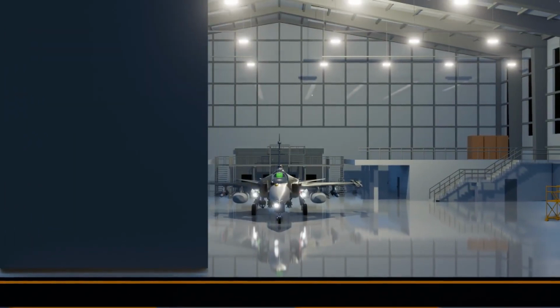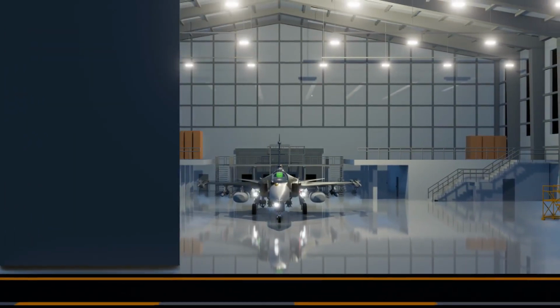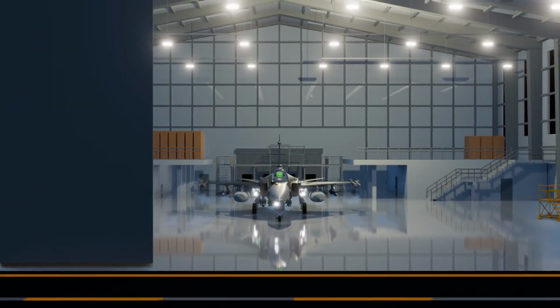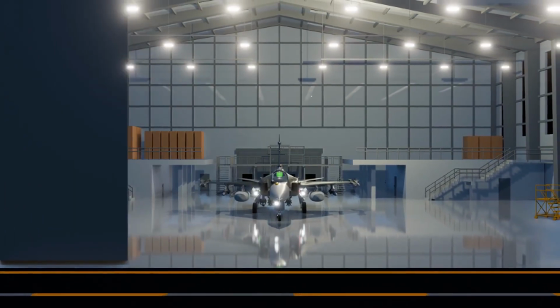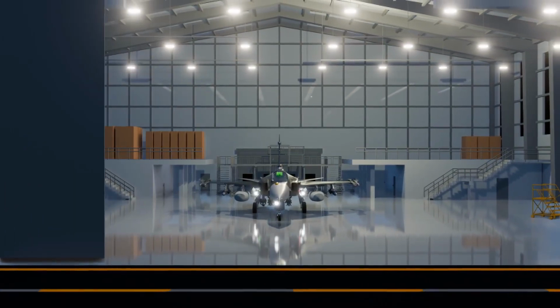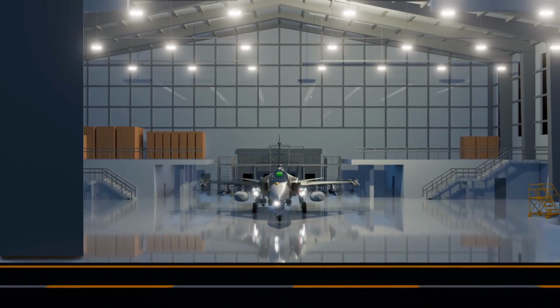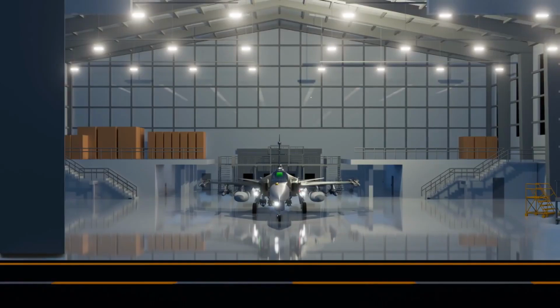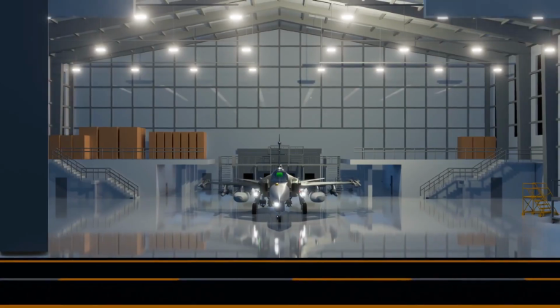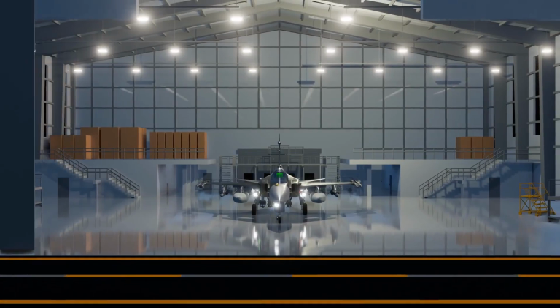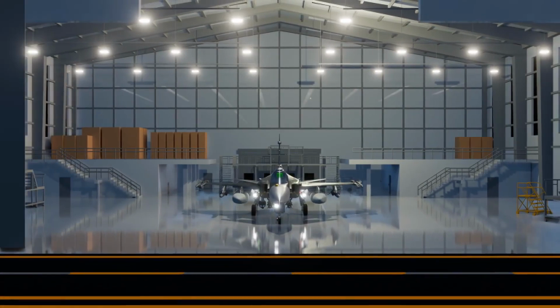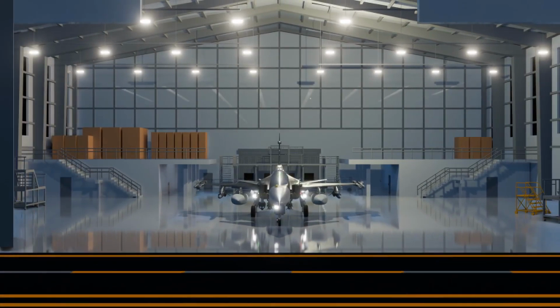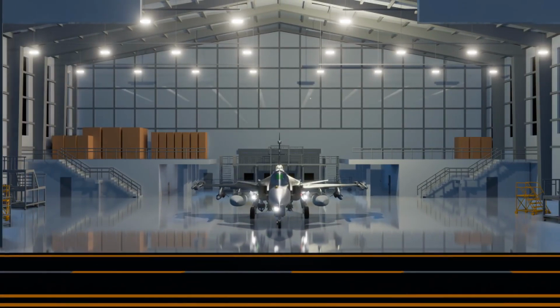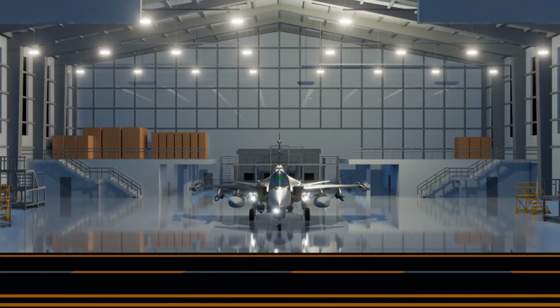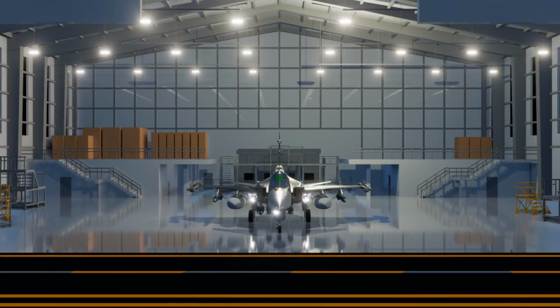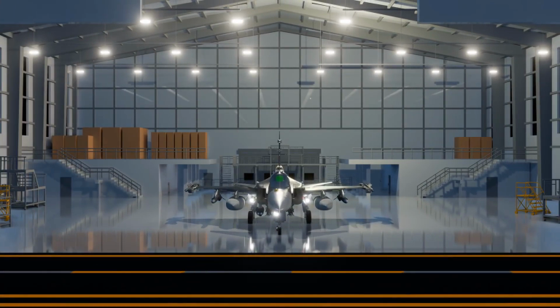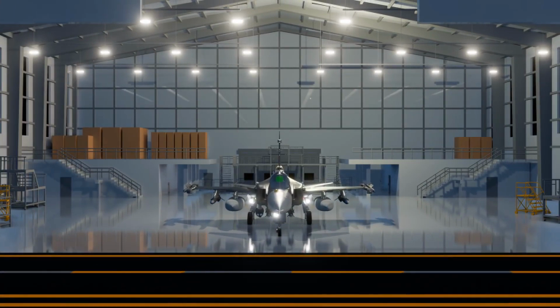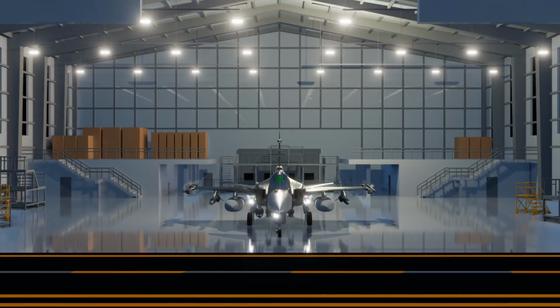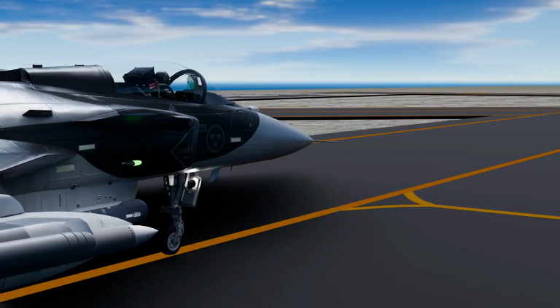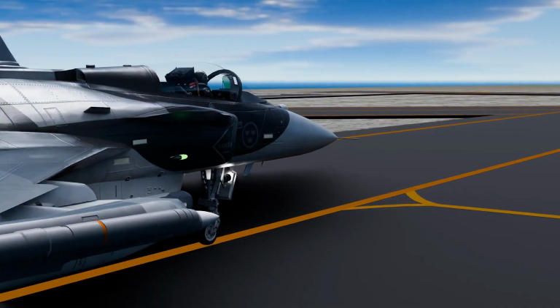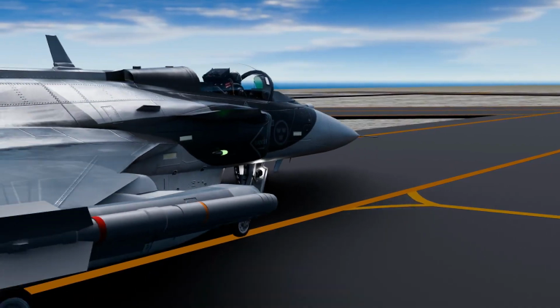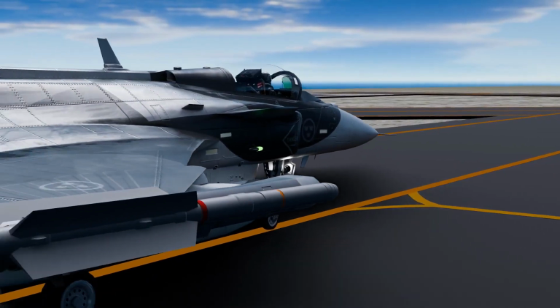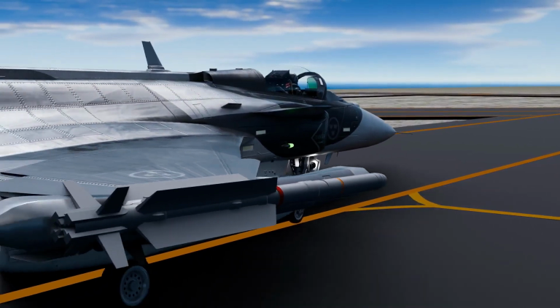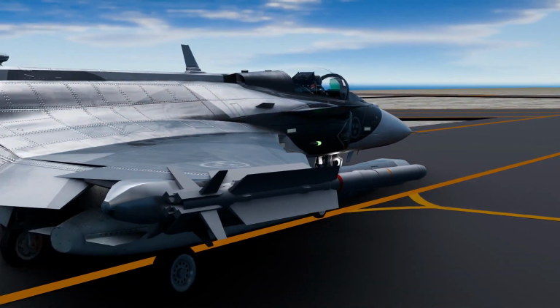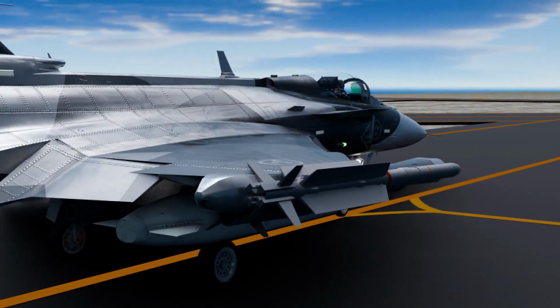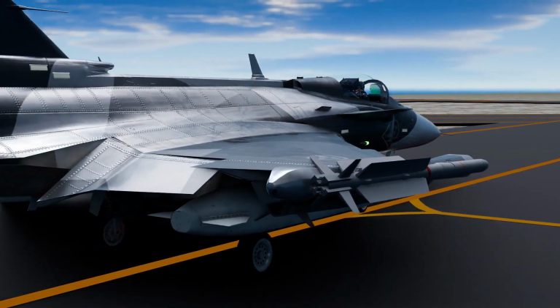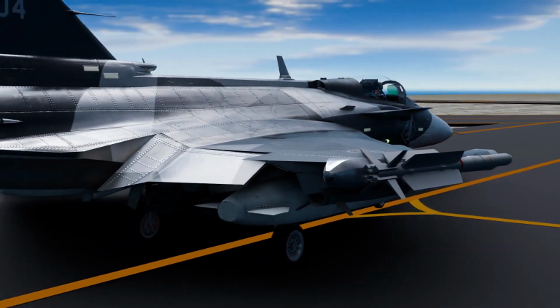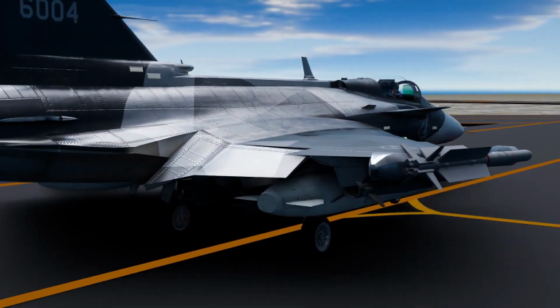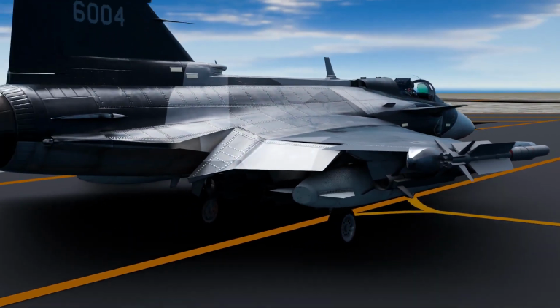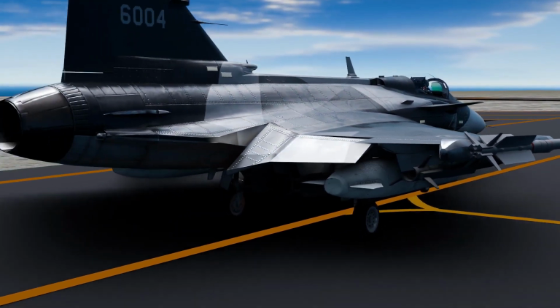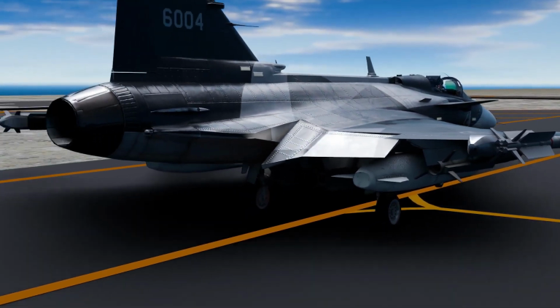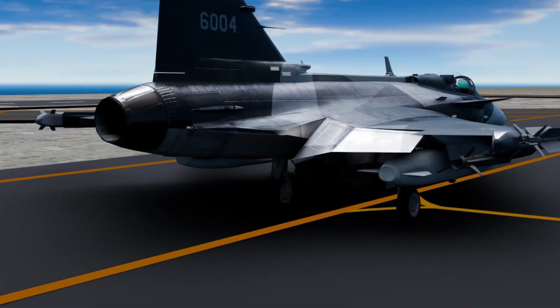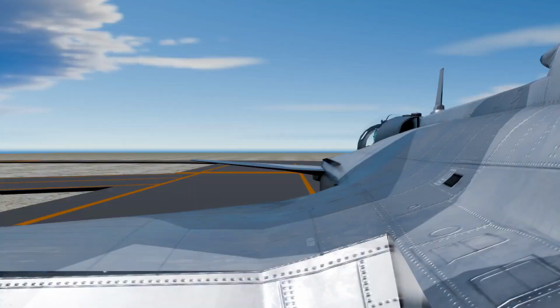The Gripen can operate on short and improvised runways. It only needs 800 meters for takeoff and 600 meters for landing.